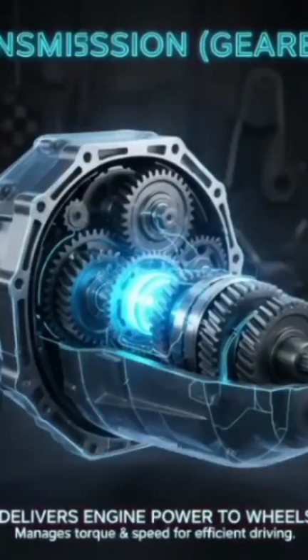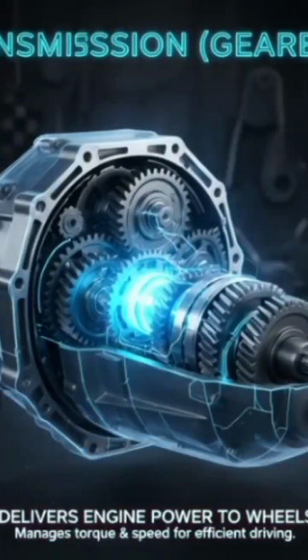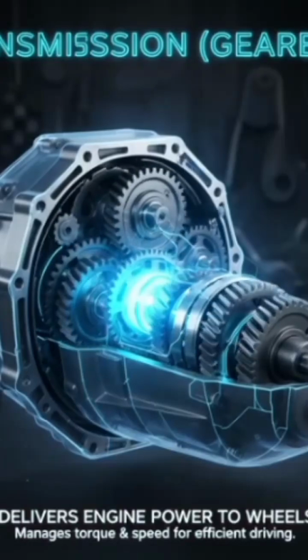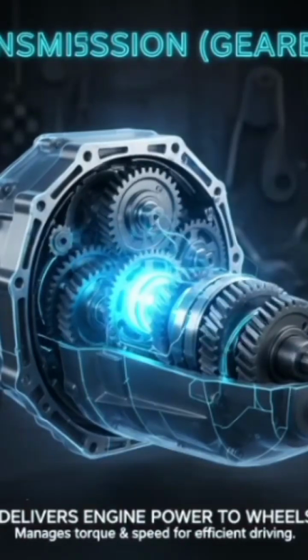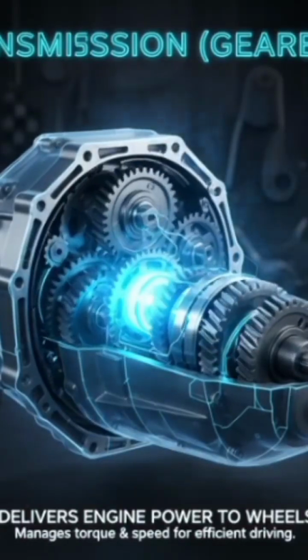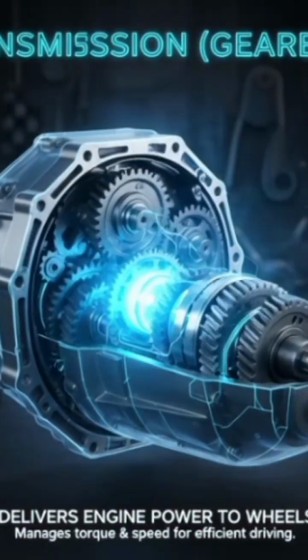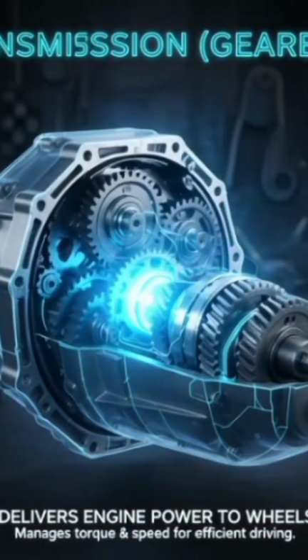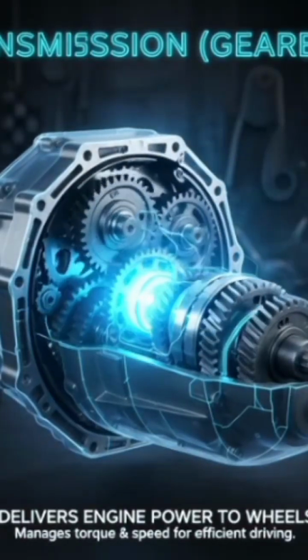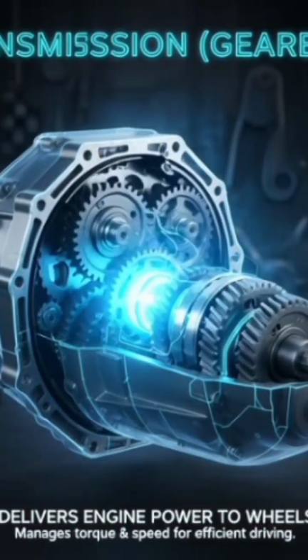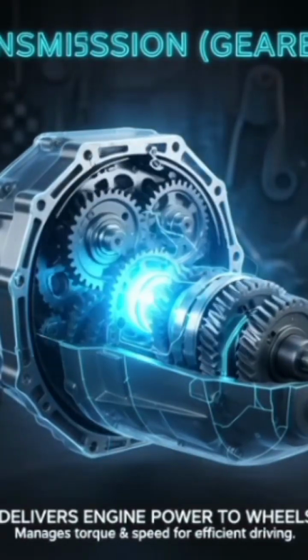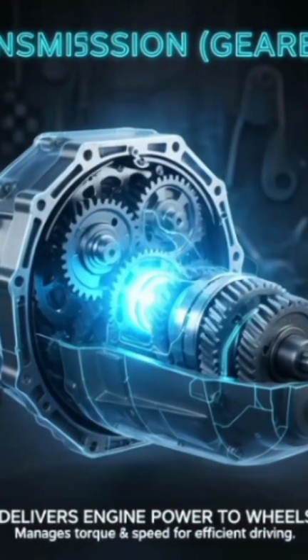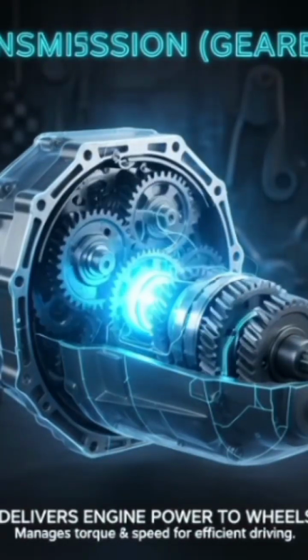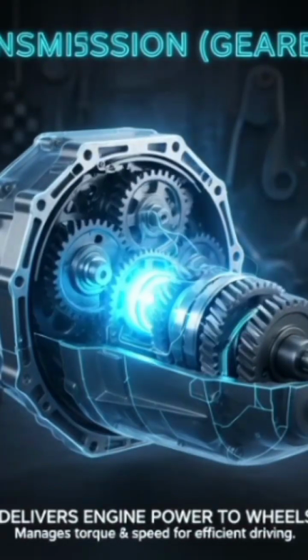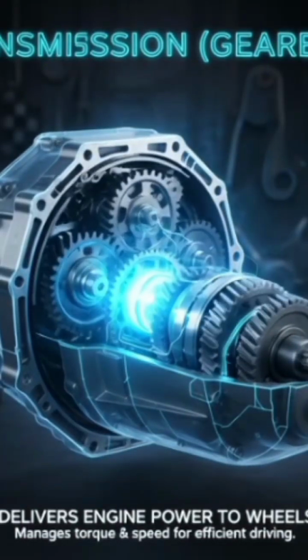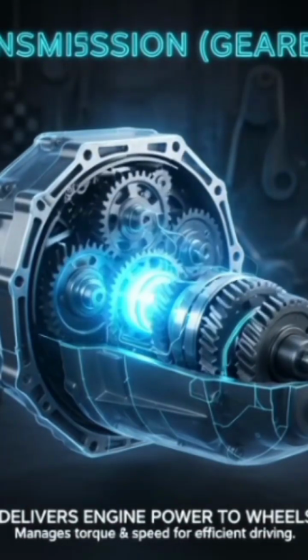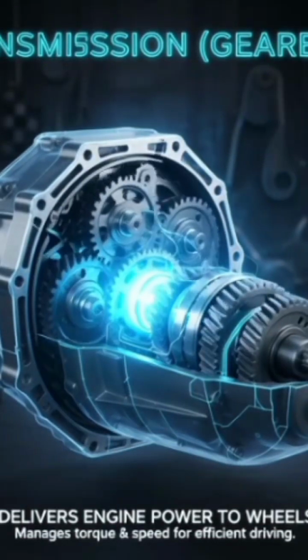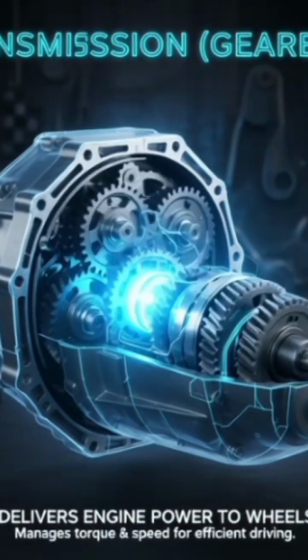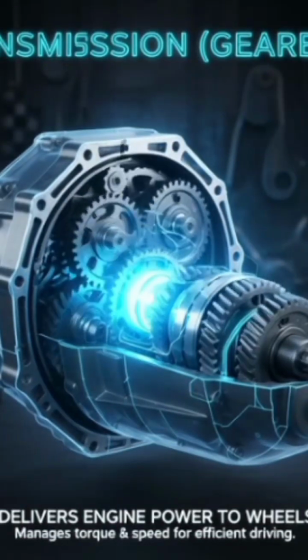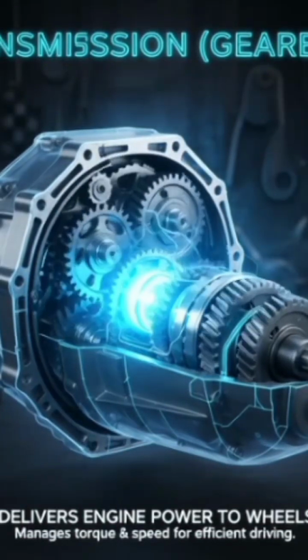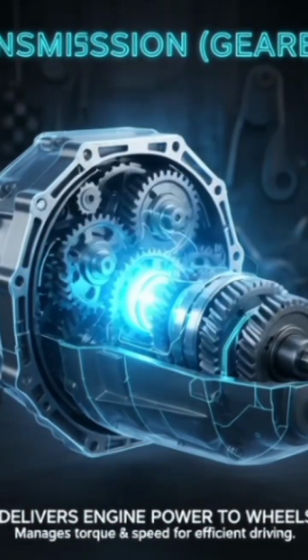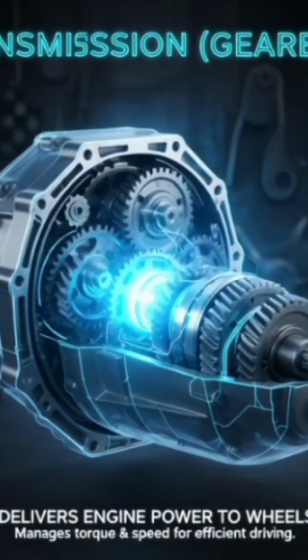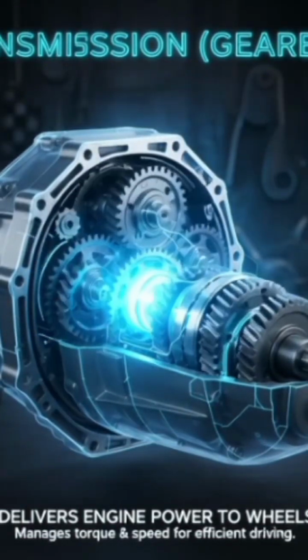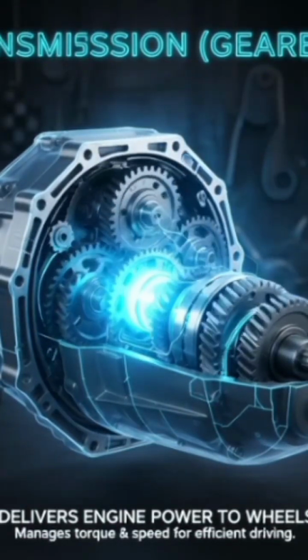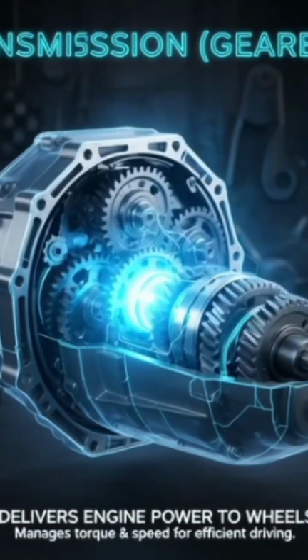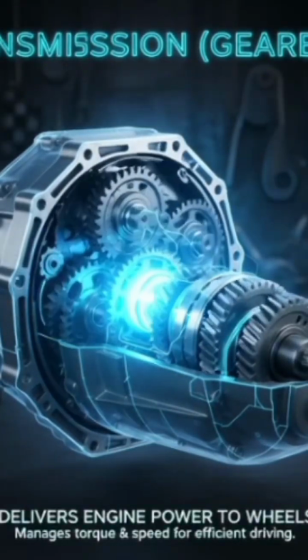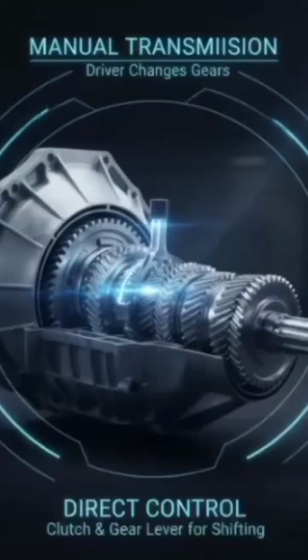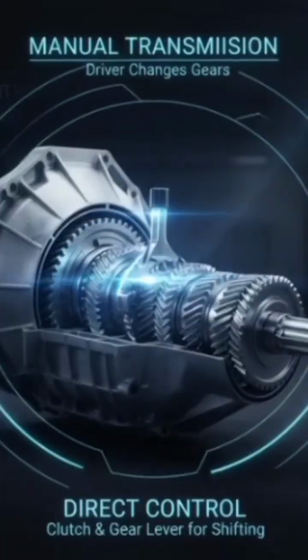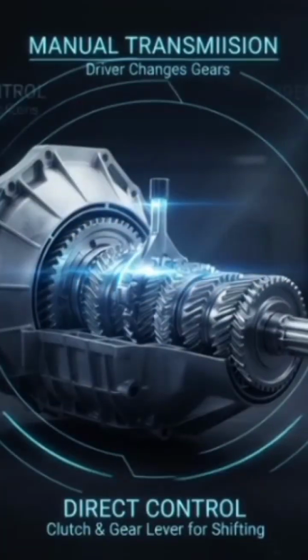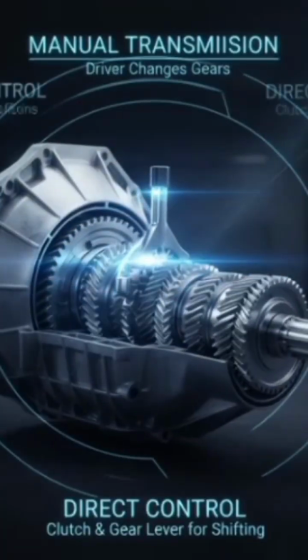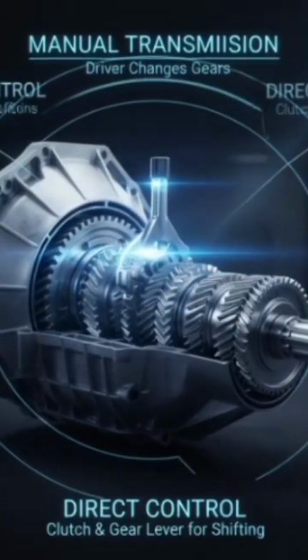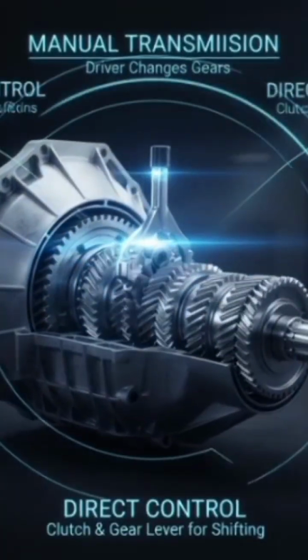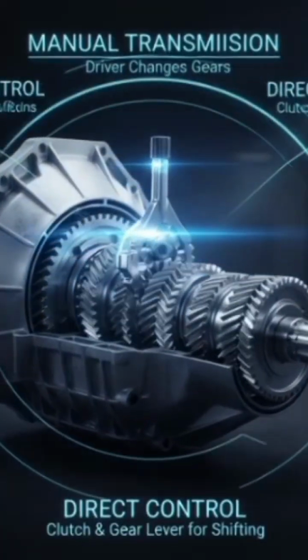Transmission — the gearbox. It transfers power from the engine to the wheels and changes speed and torque.